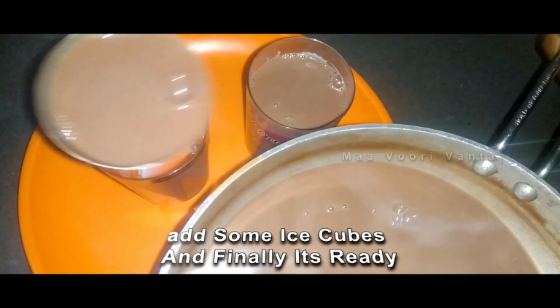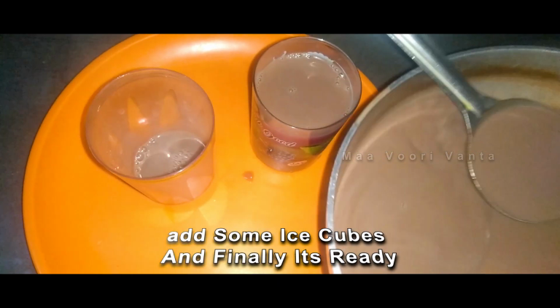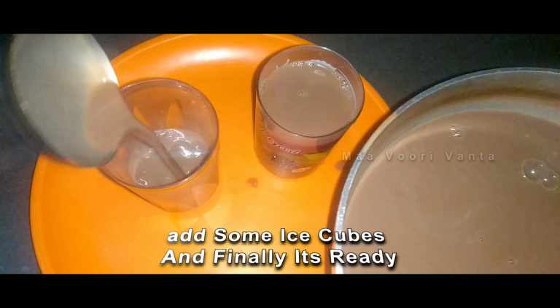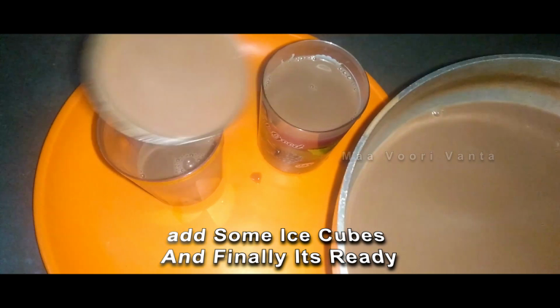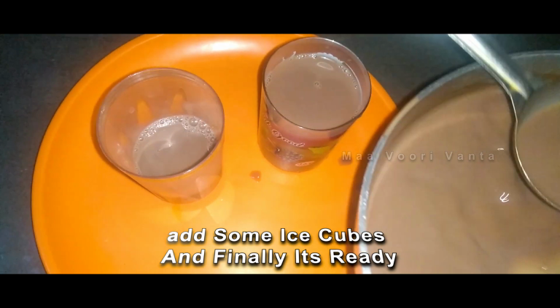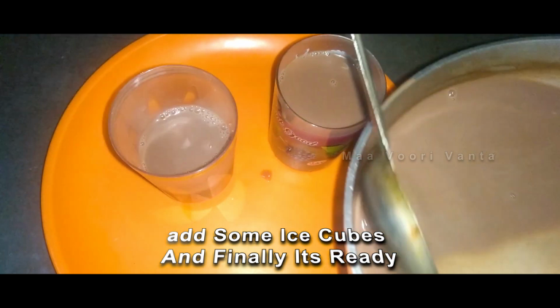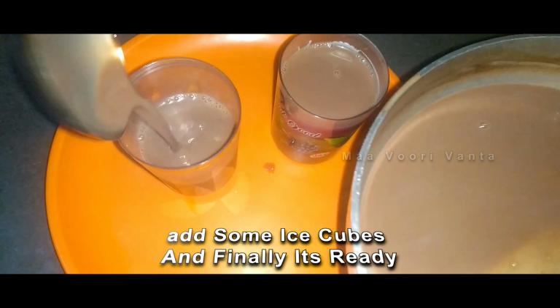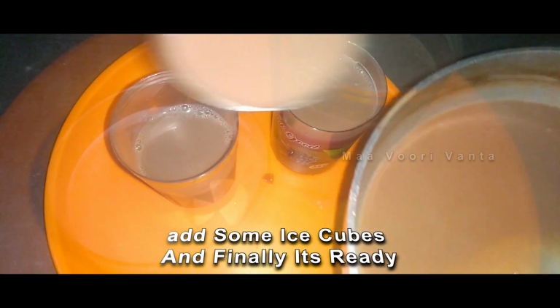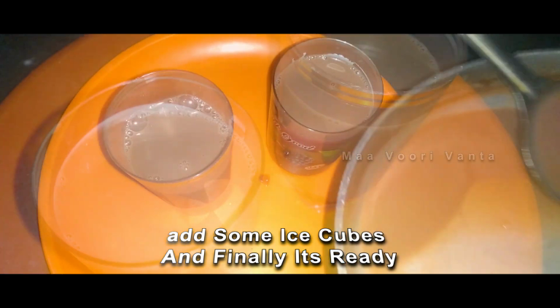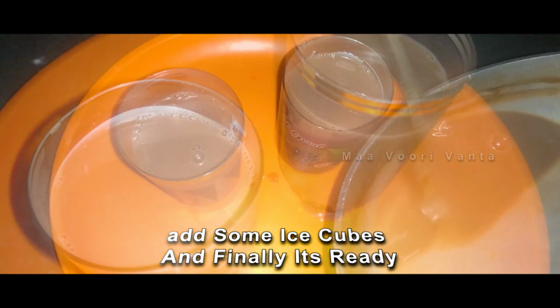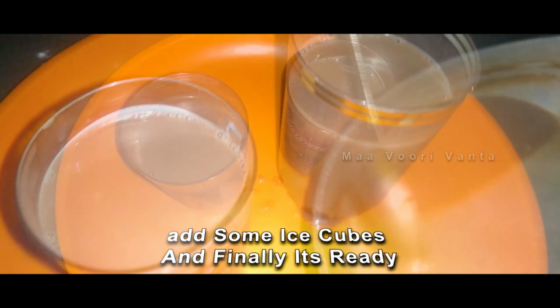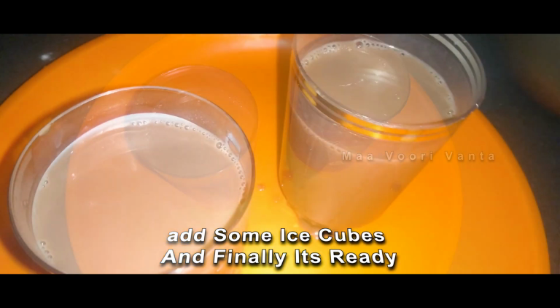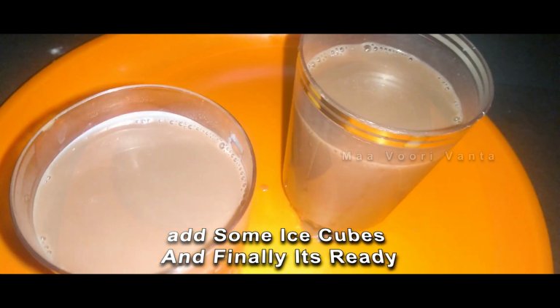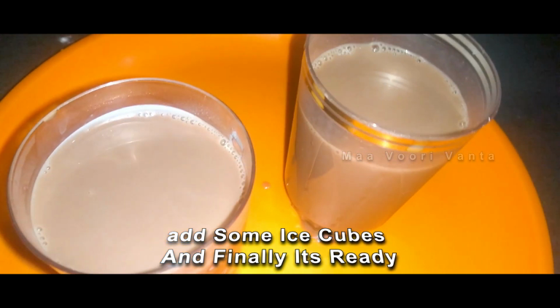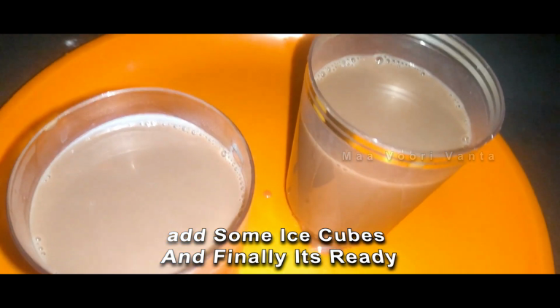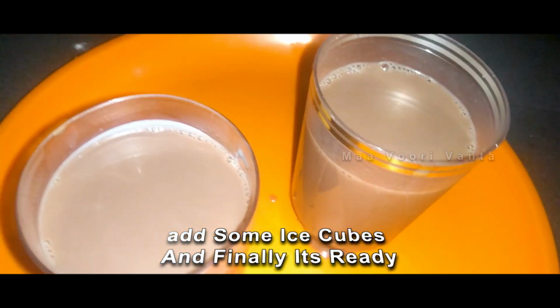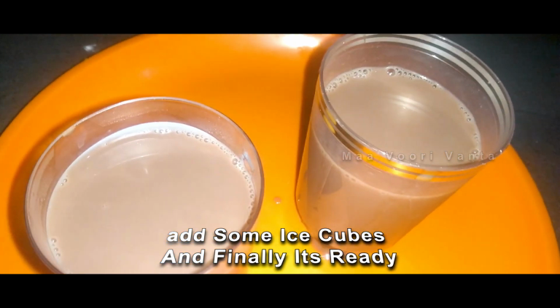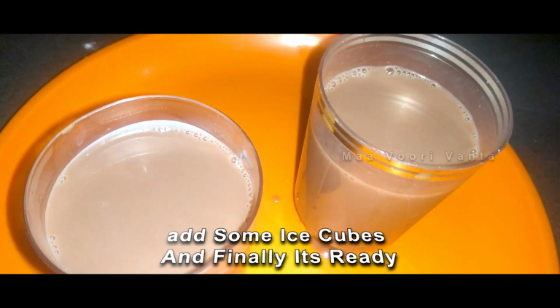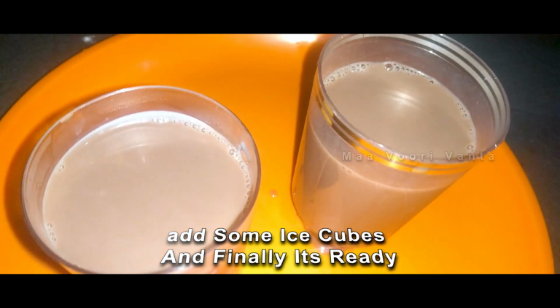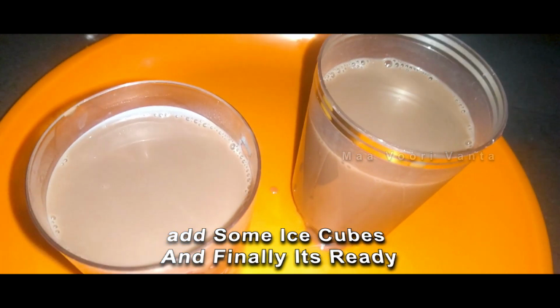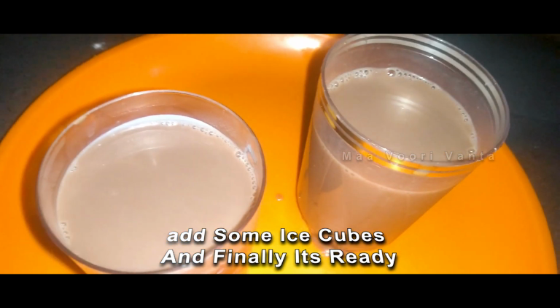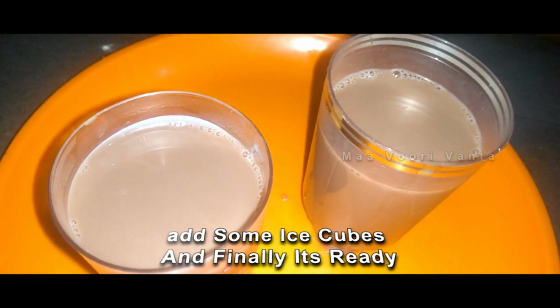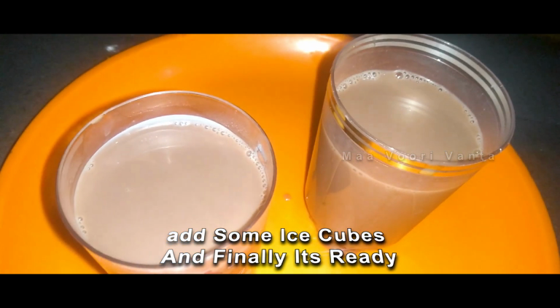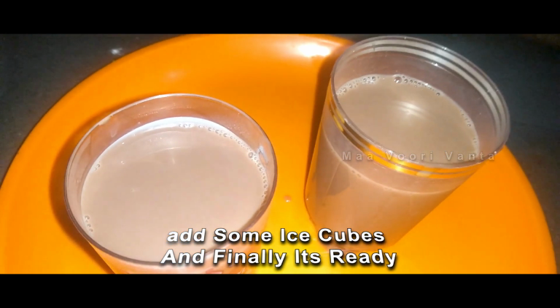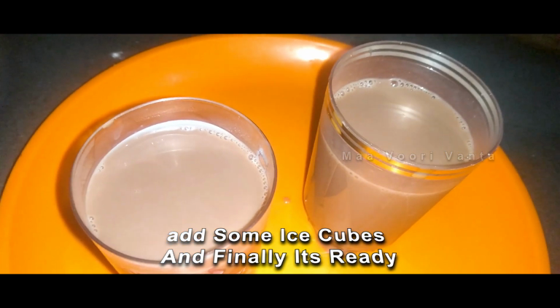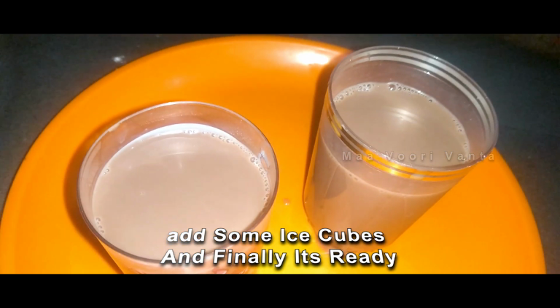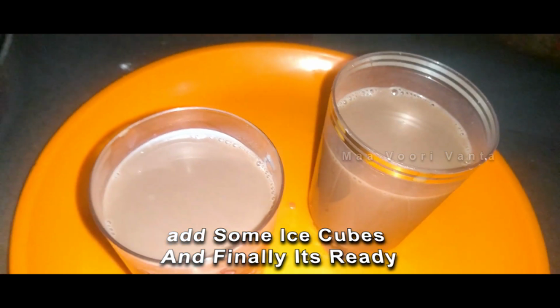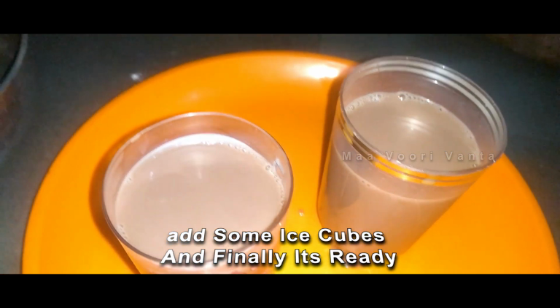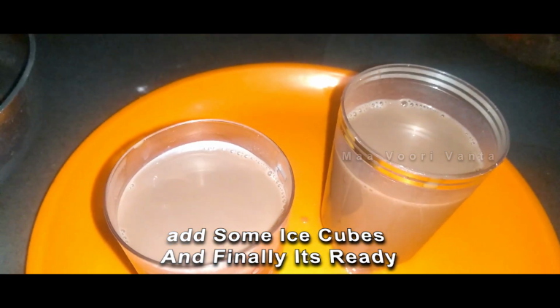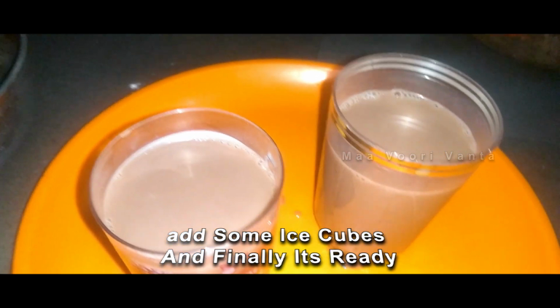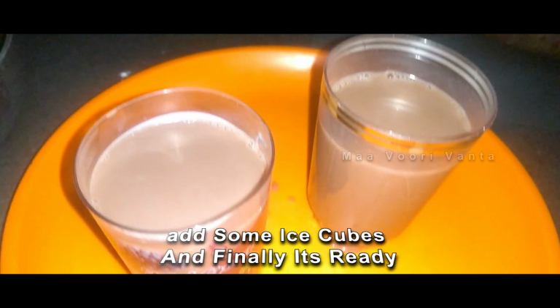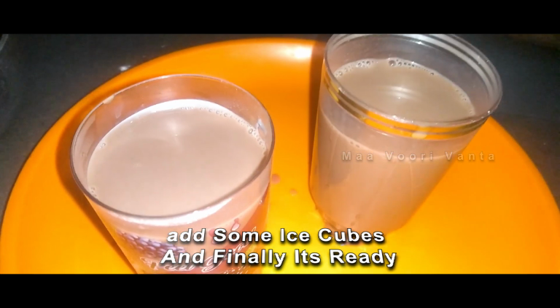So, we are ready. Cocoa milkshake is ready. This is a very tasty one.